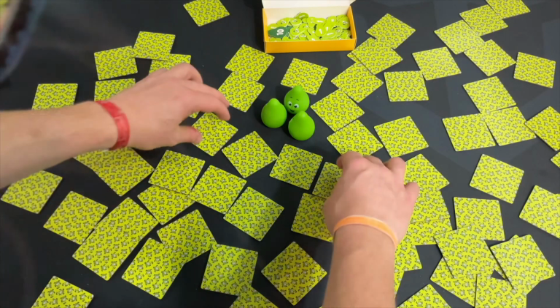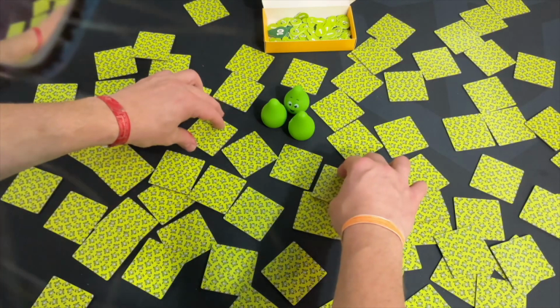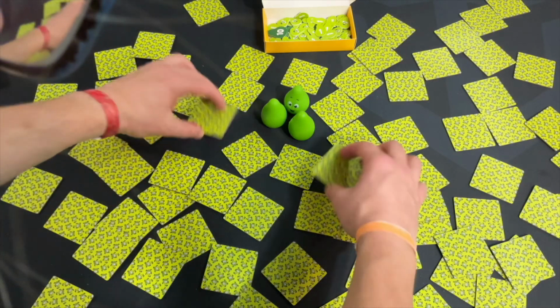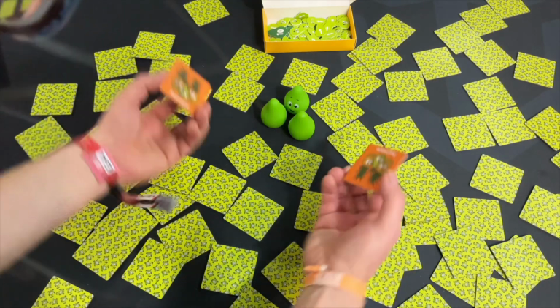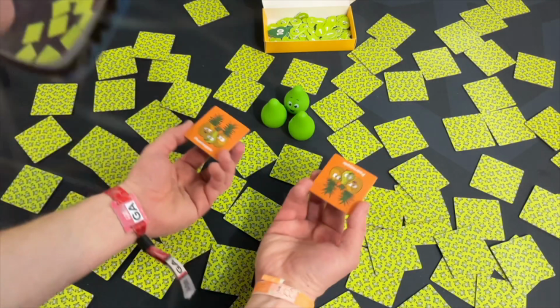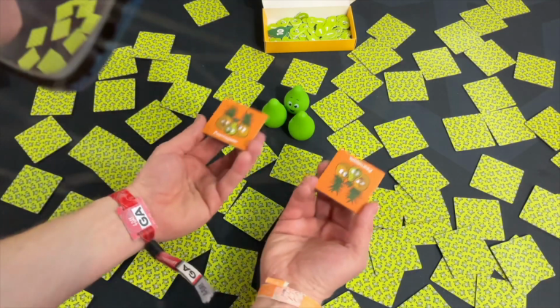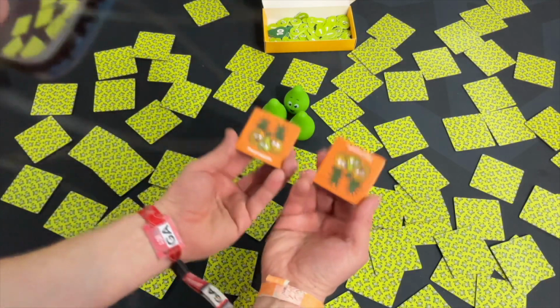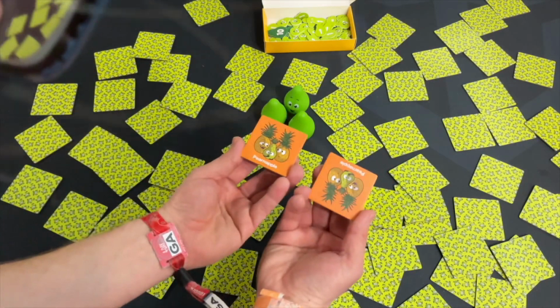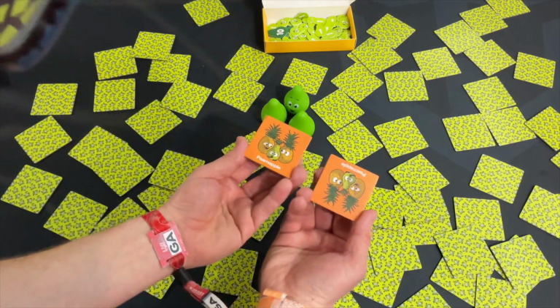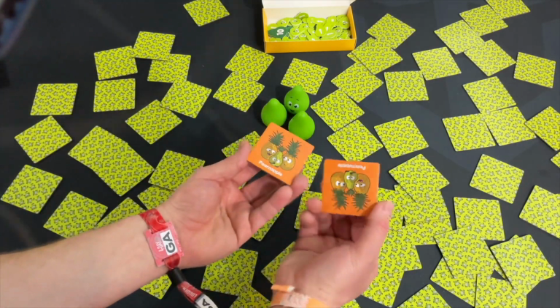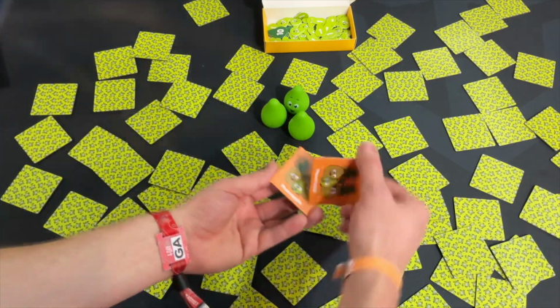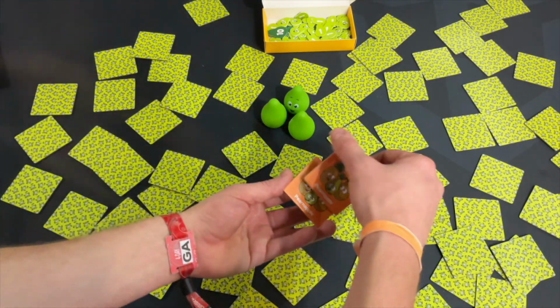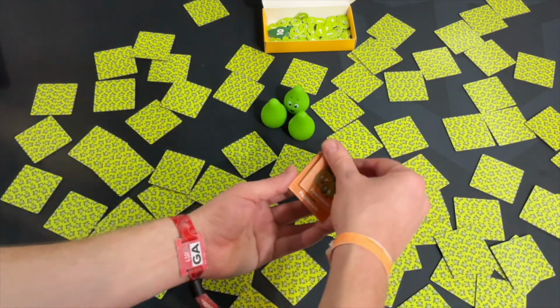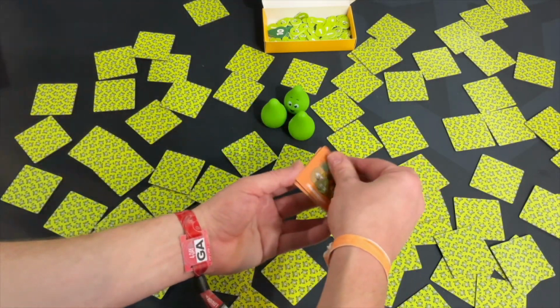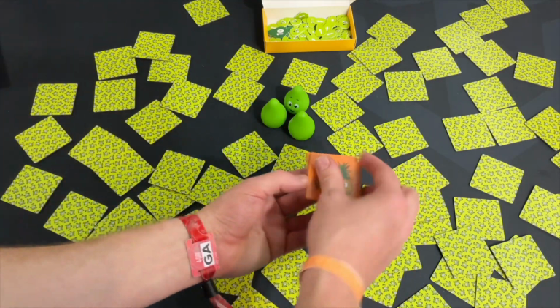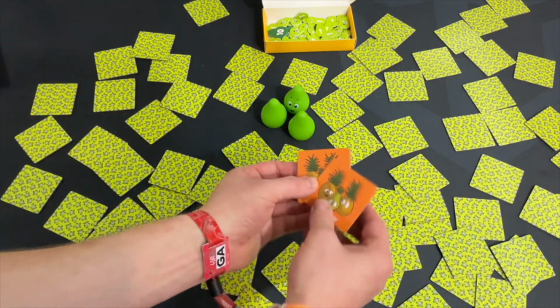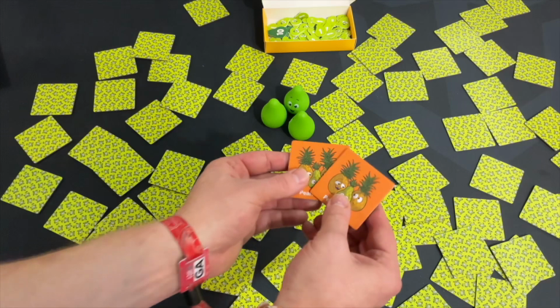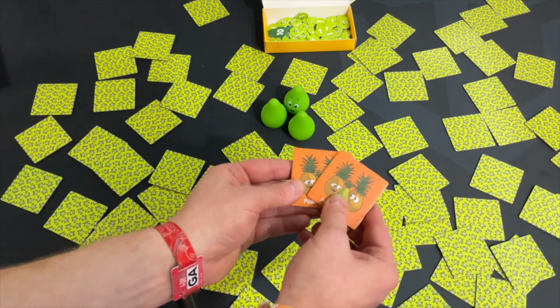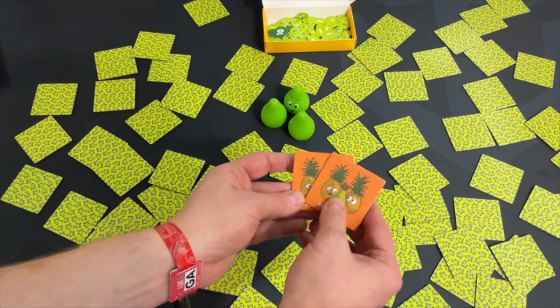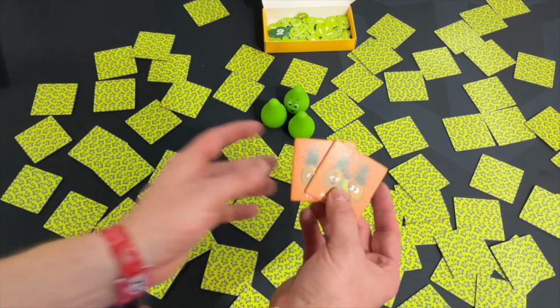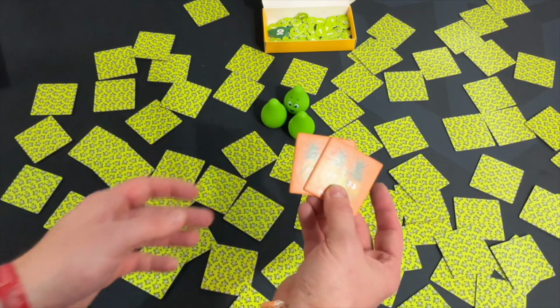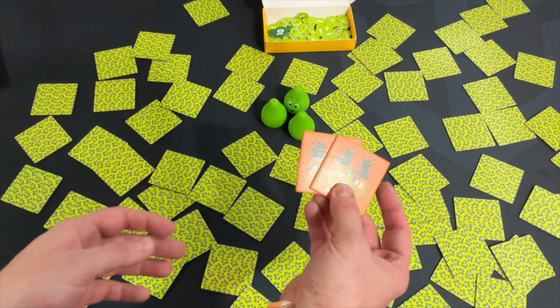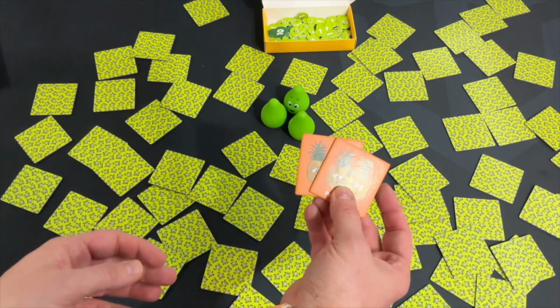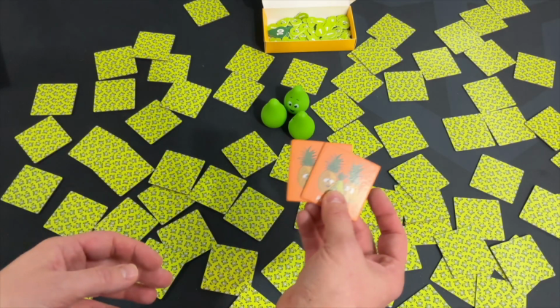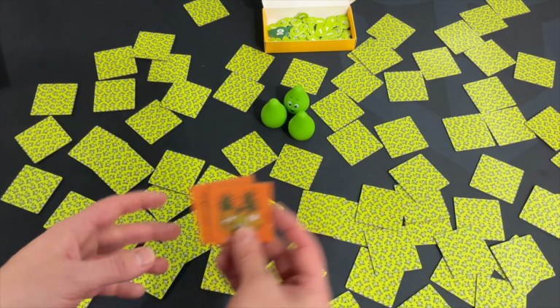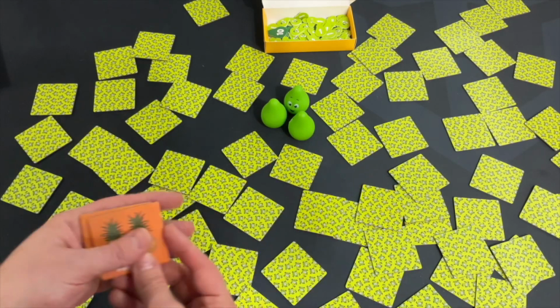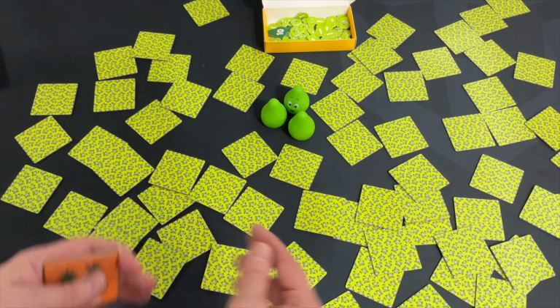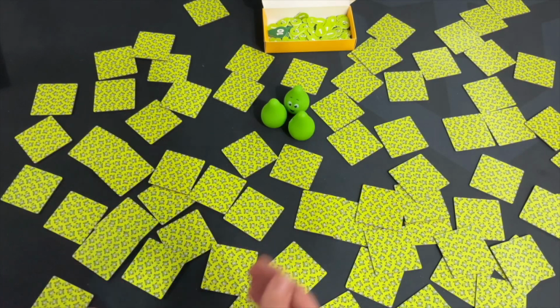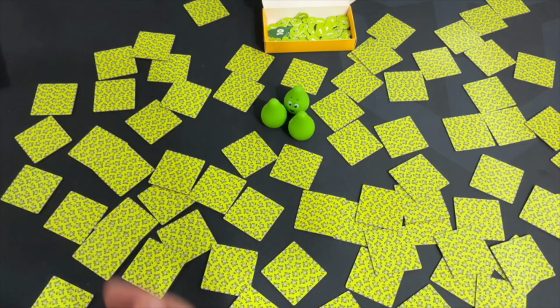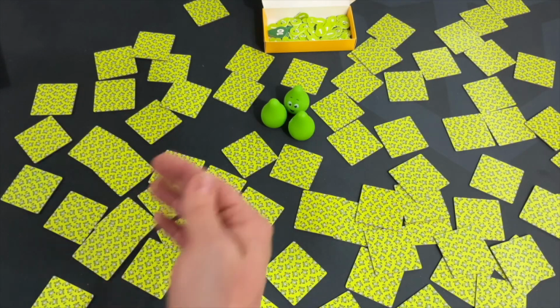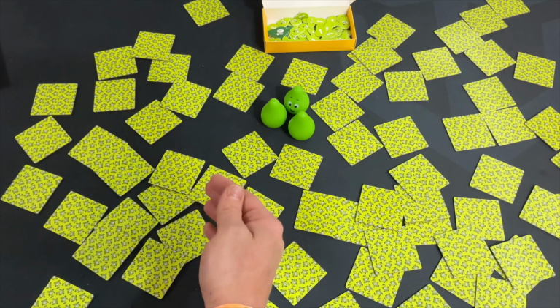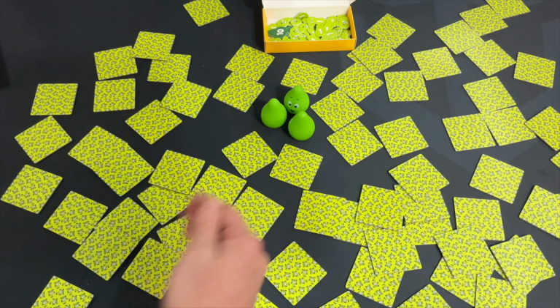And last, if you flip over two tiles that are identical, you put those in front of you — that'll be worth two points at the end of the game — and you take another turn.